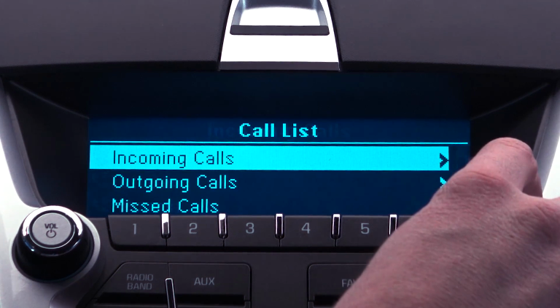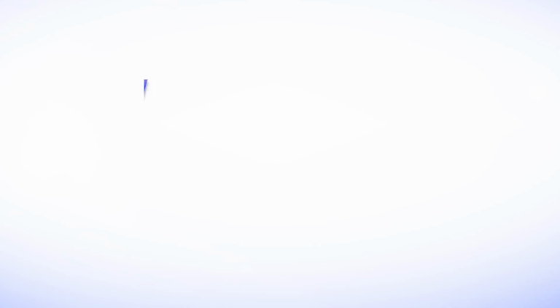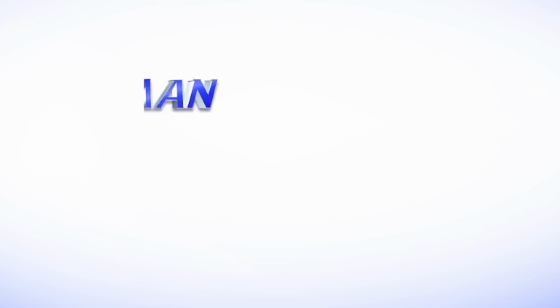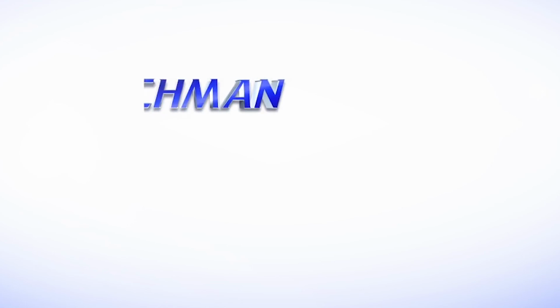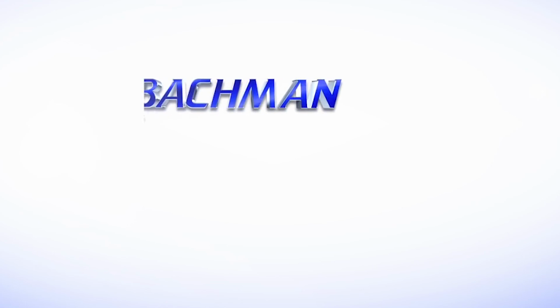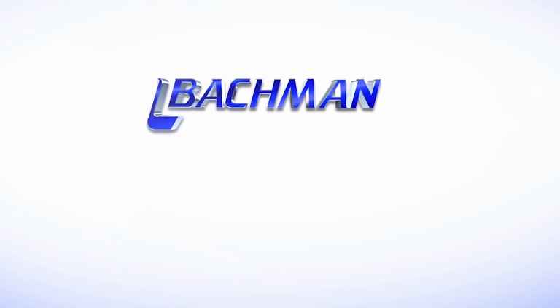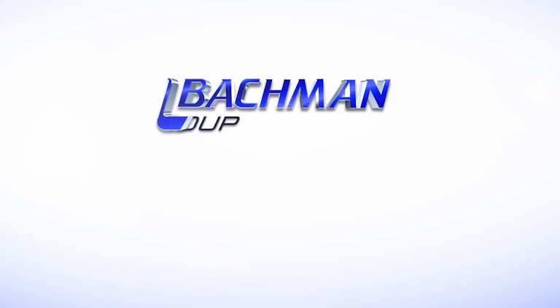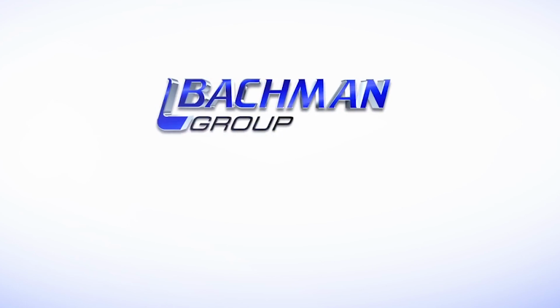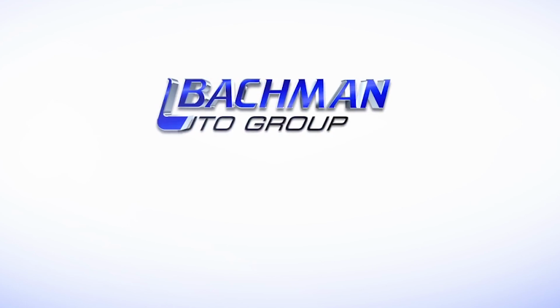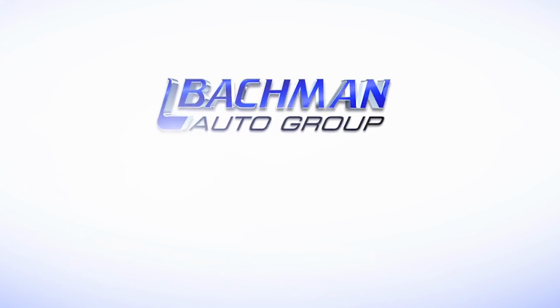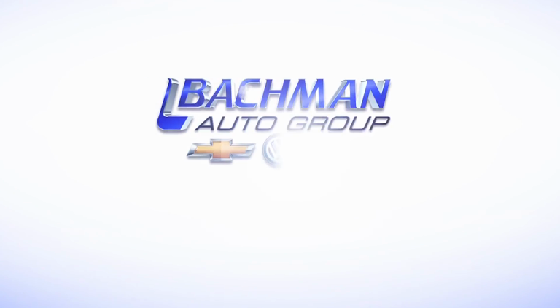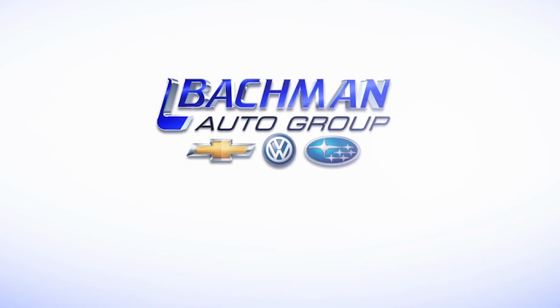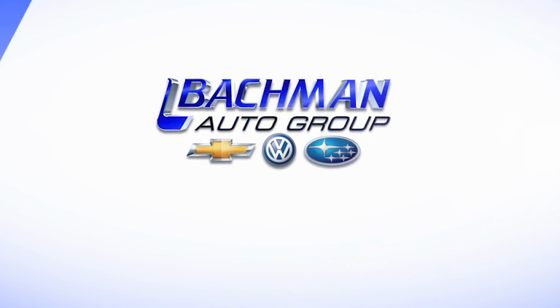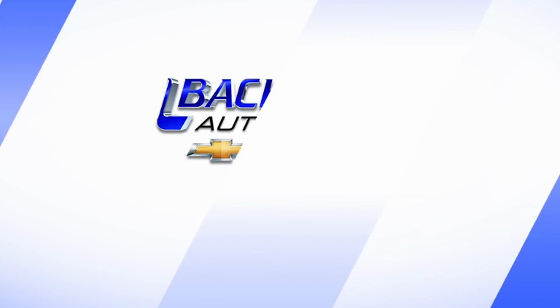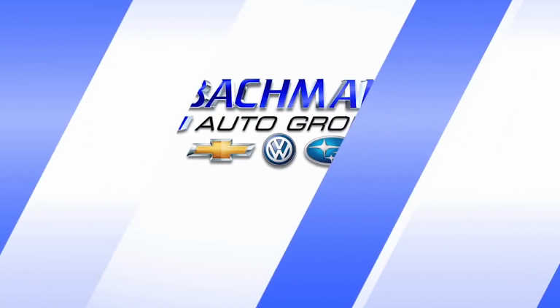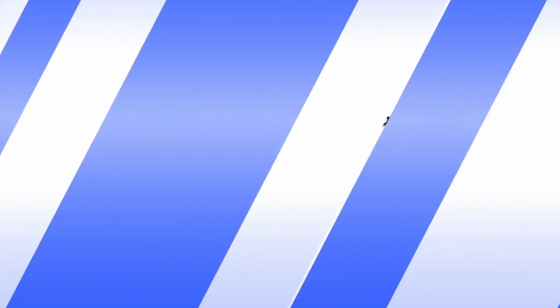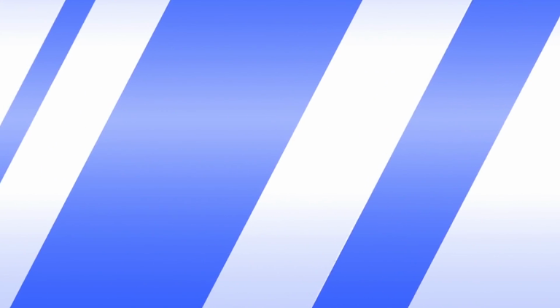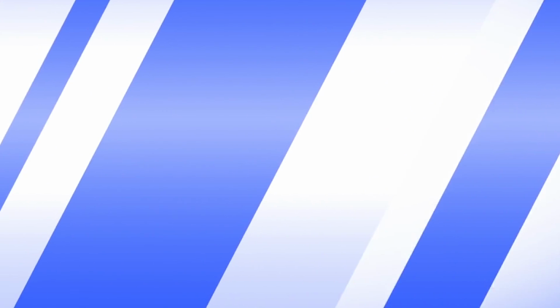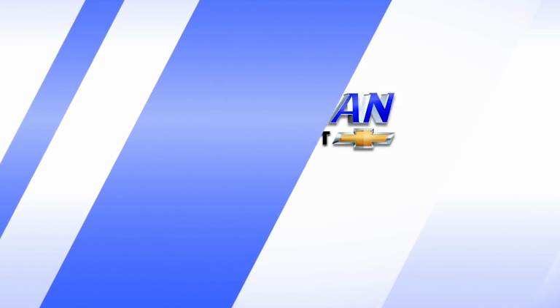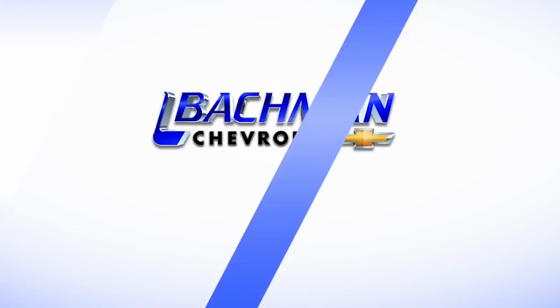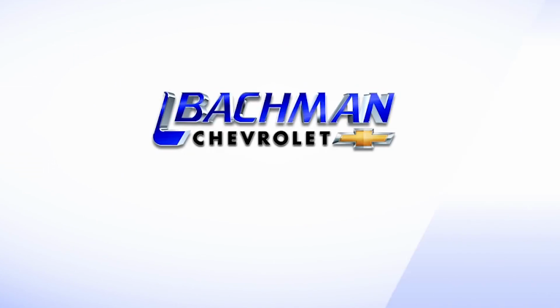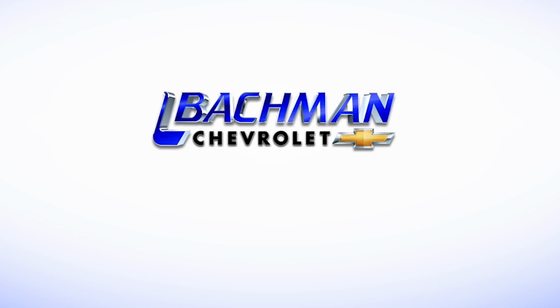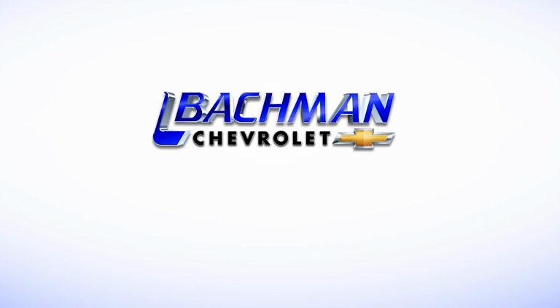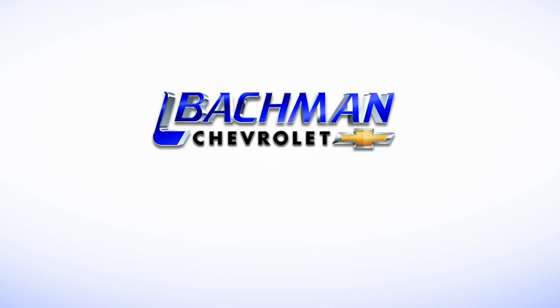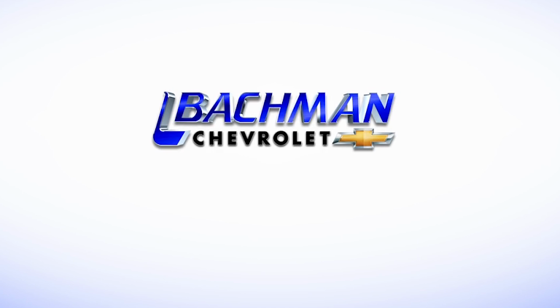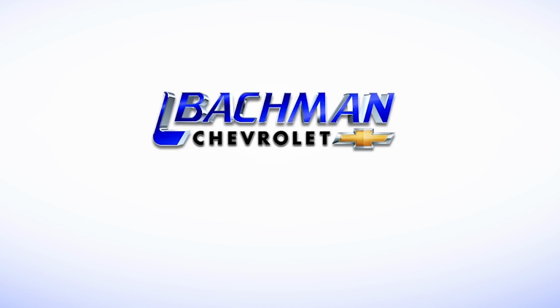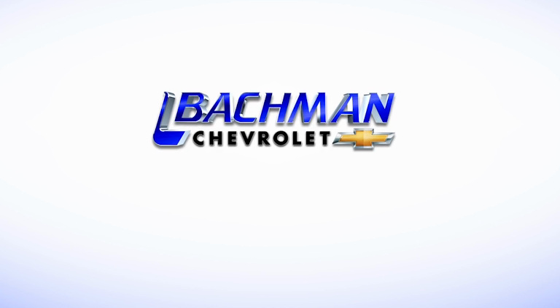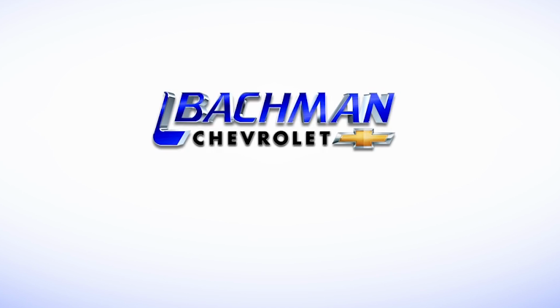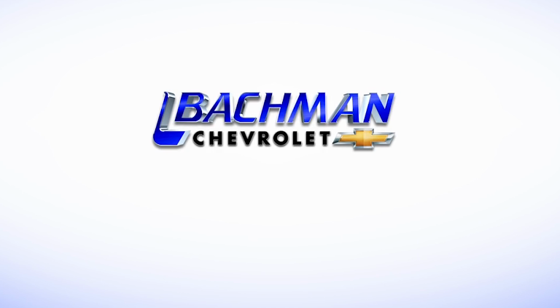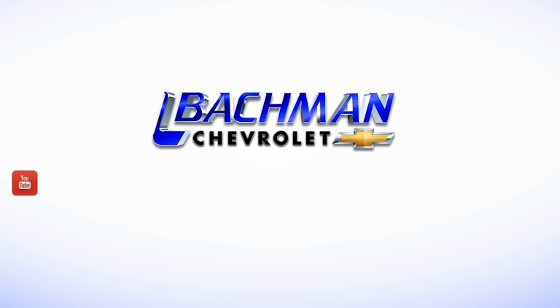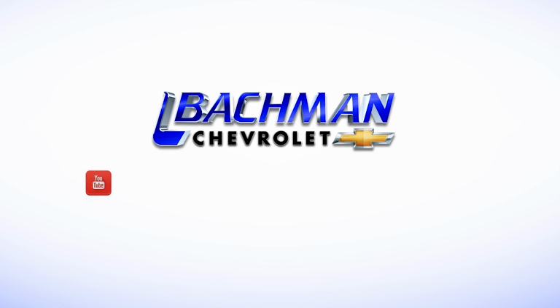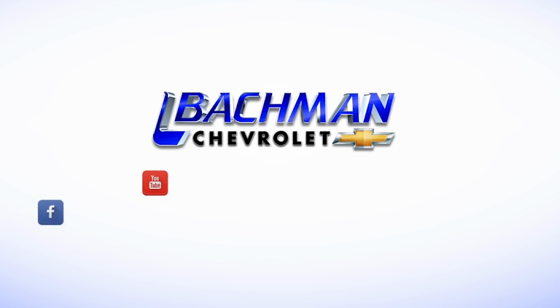For more news, reviews, and how-tos on the 2011 Chevy Equinox and other Chevy models, please subscribe to our channel for more videos.